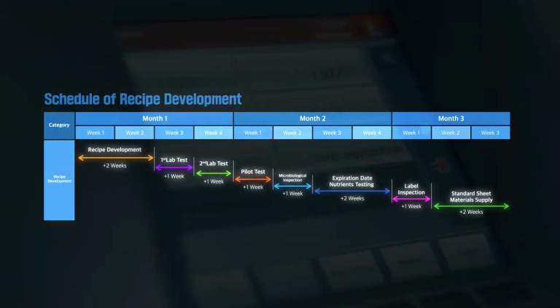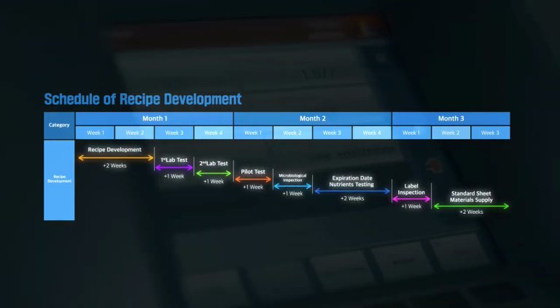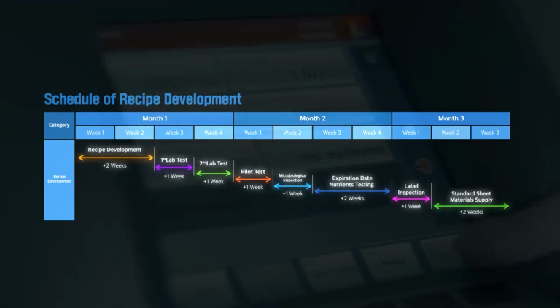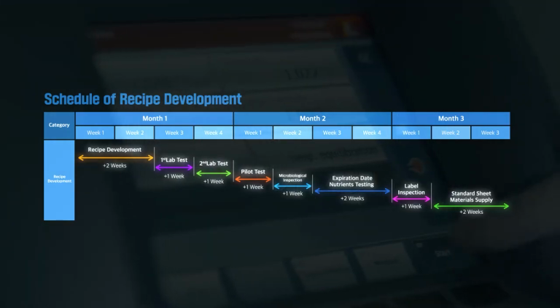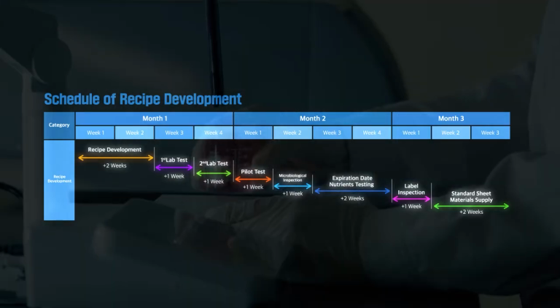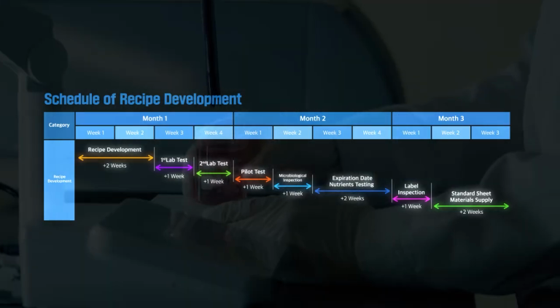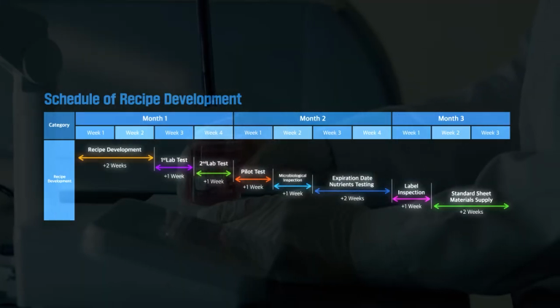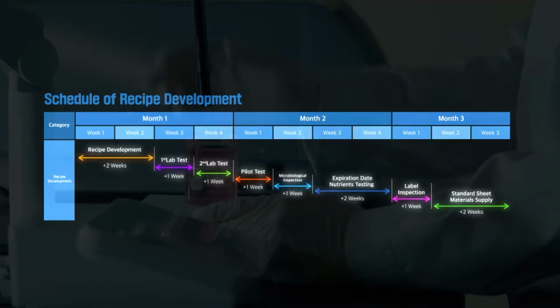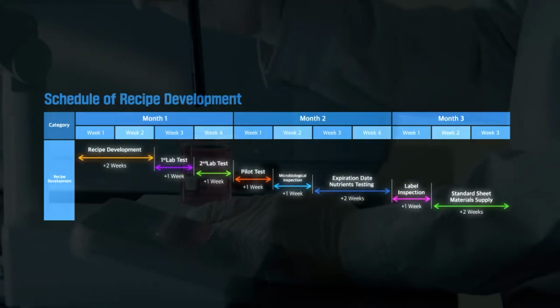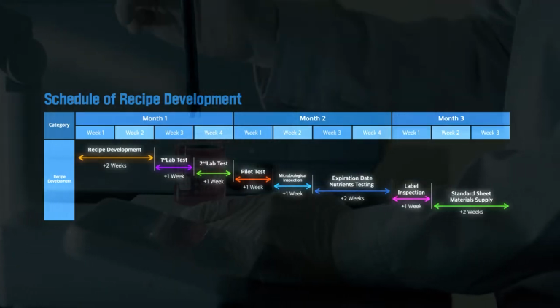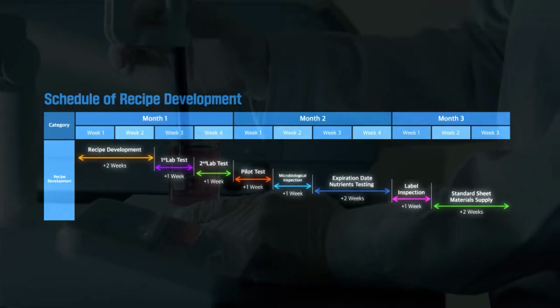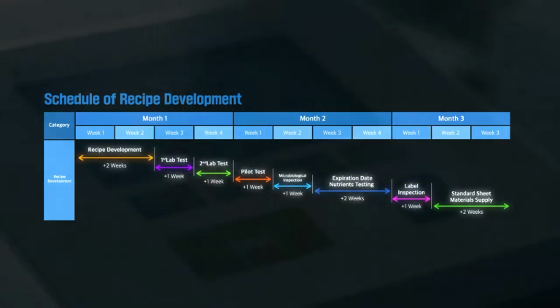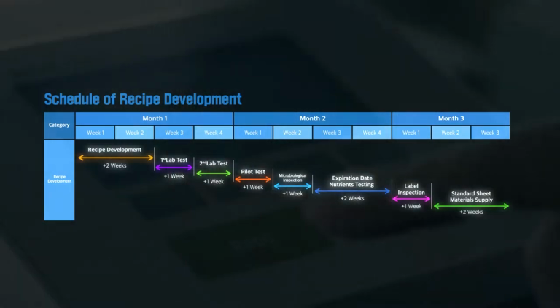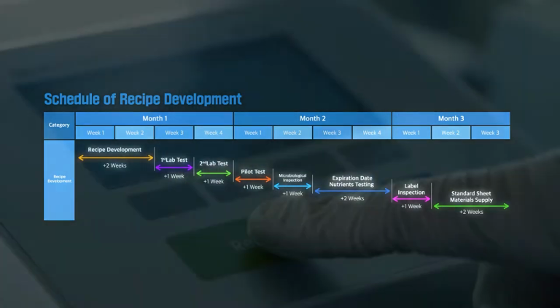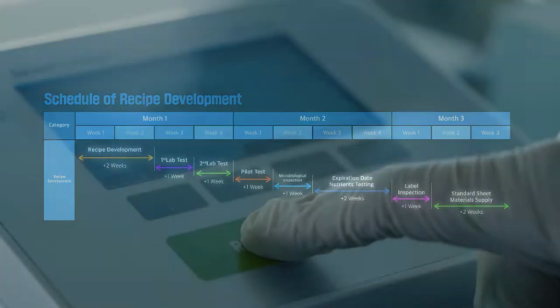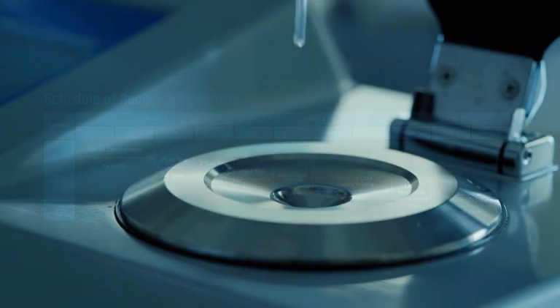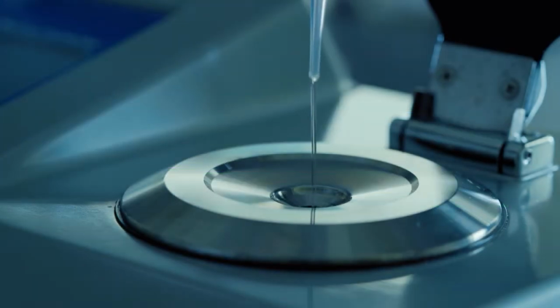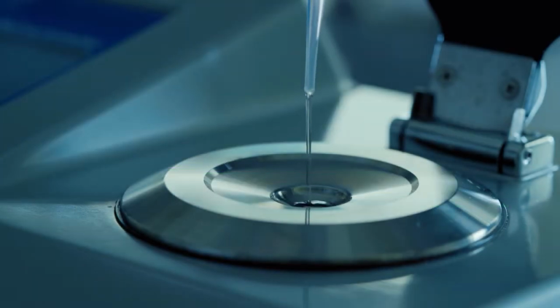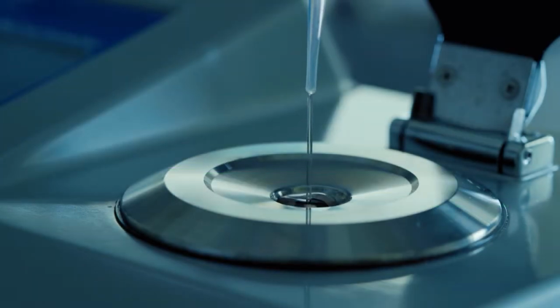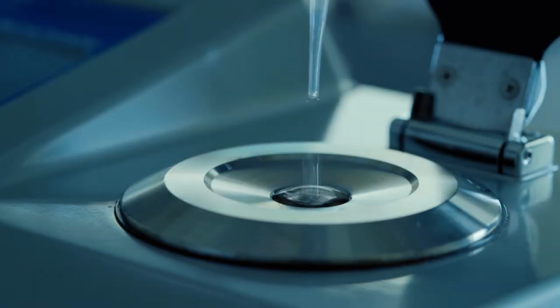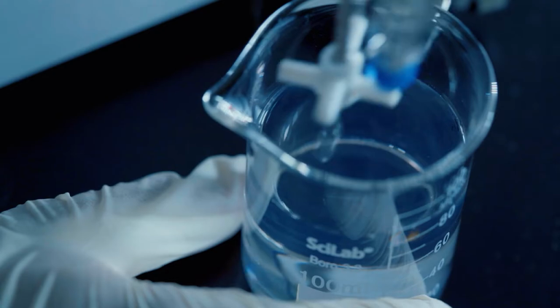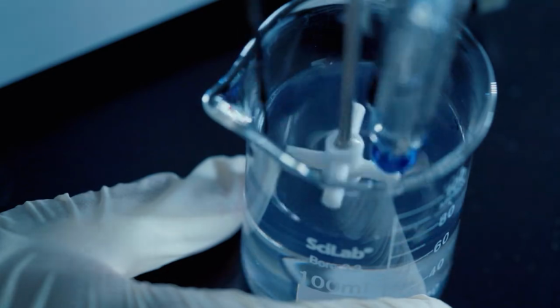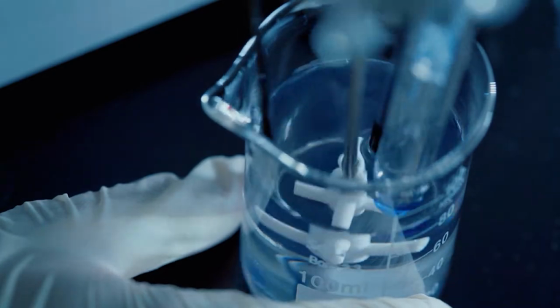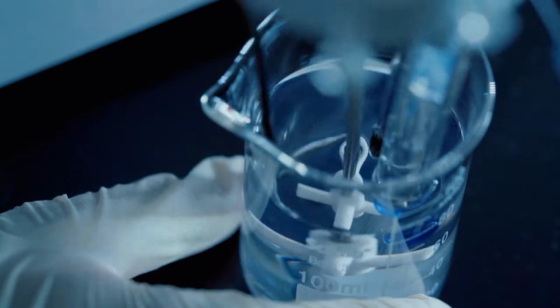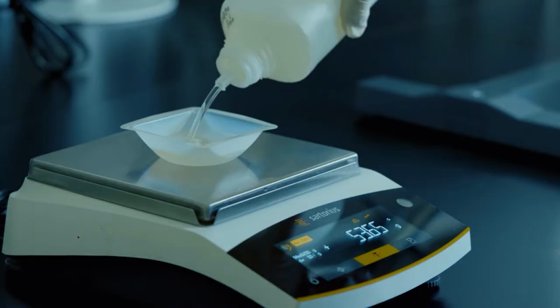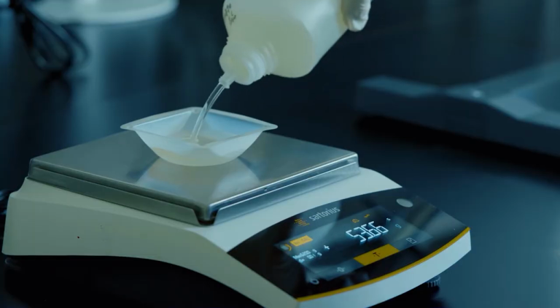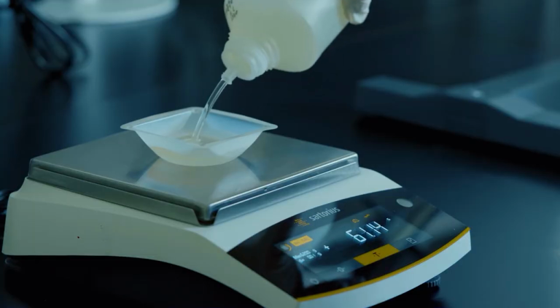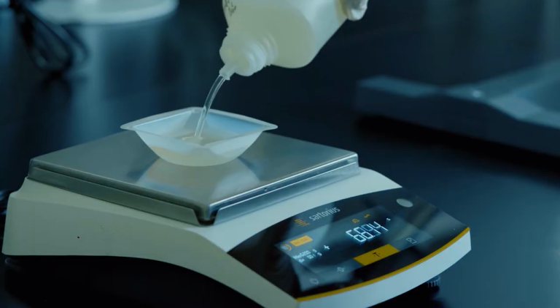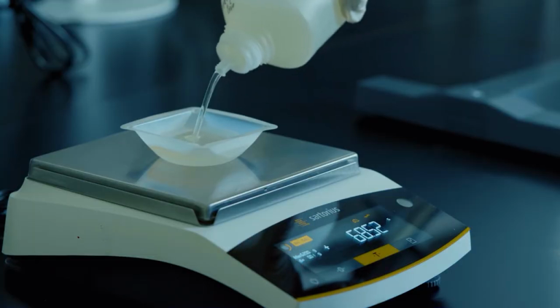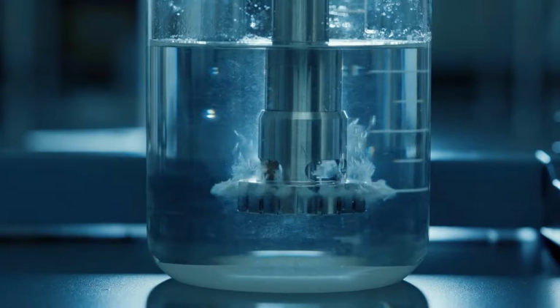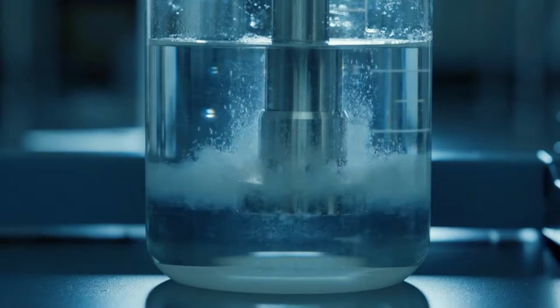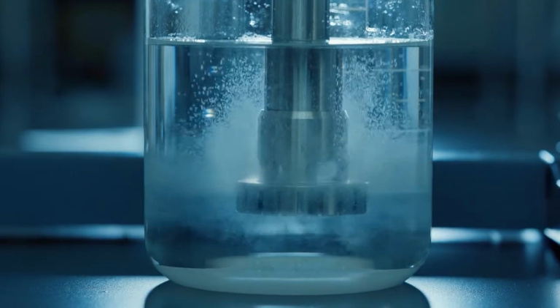Our beverage development team finds the optimal taste through continuous research and development for recipes that satisfy customers.